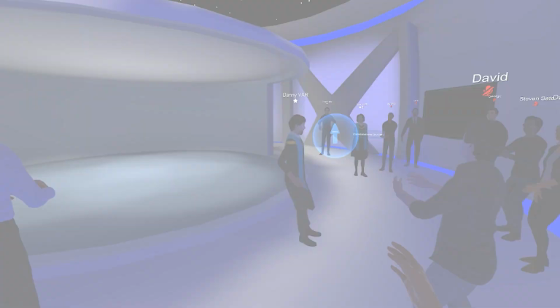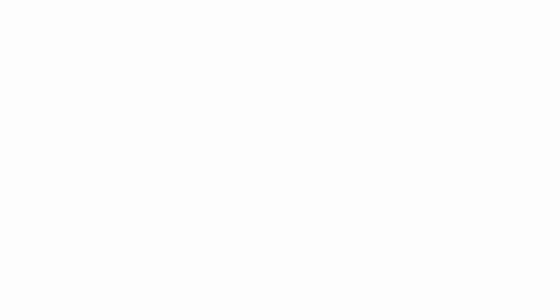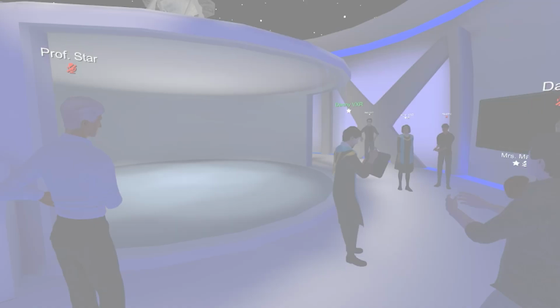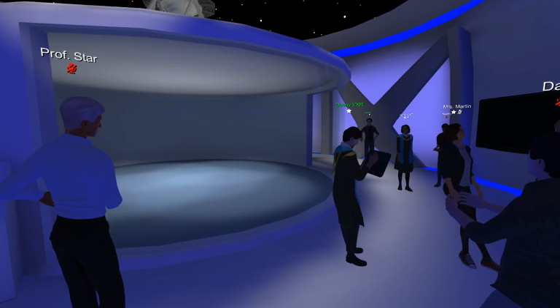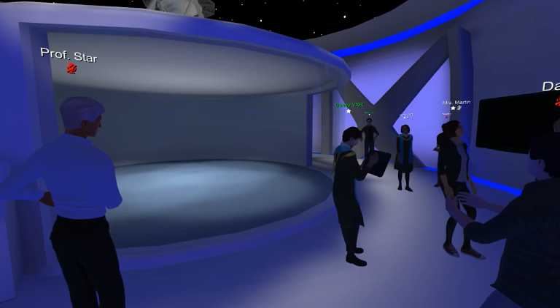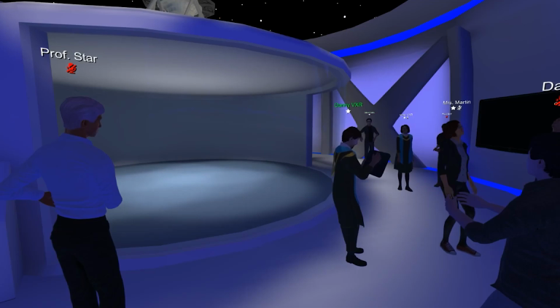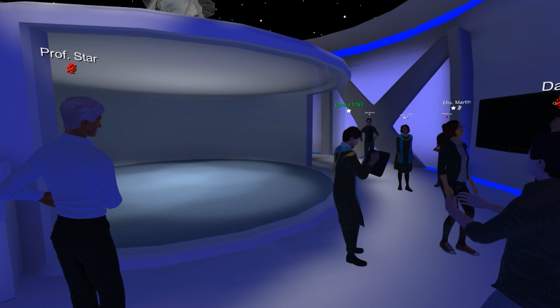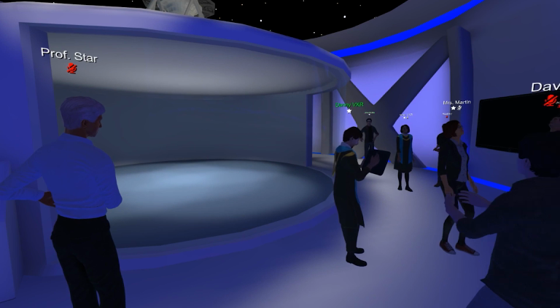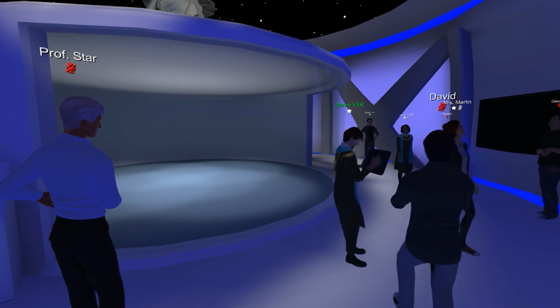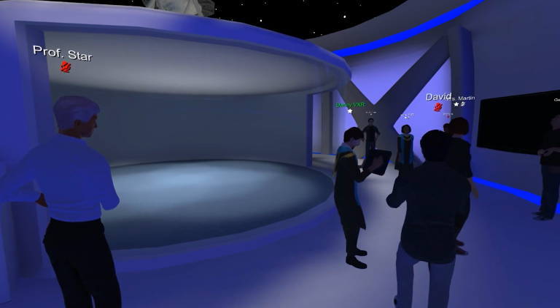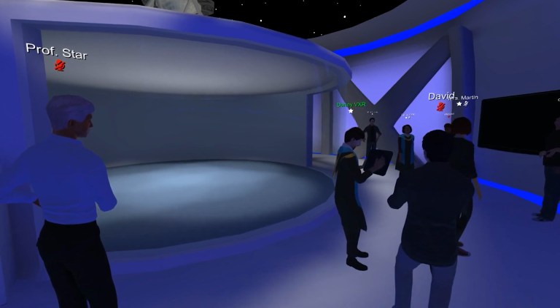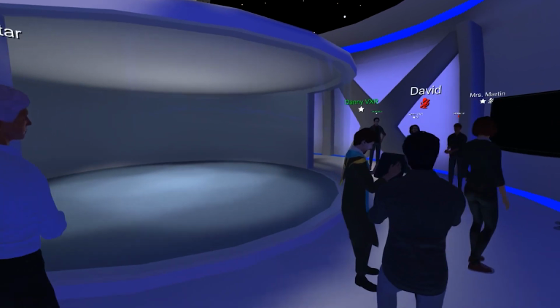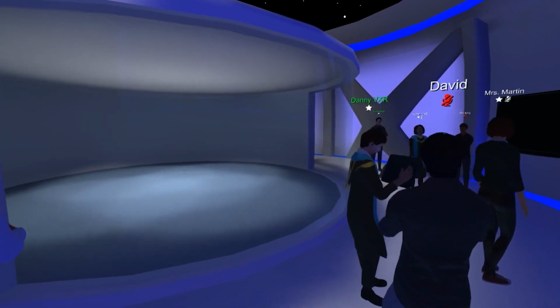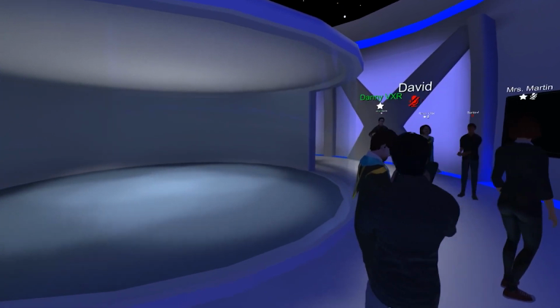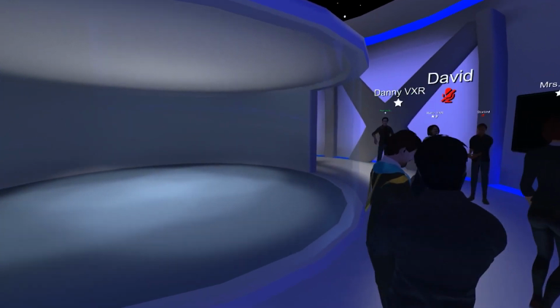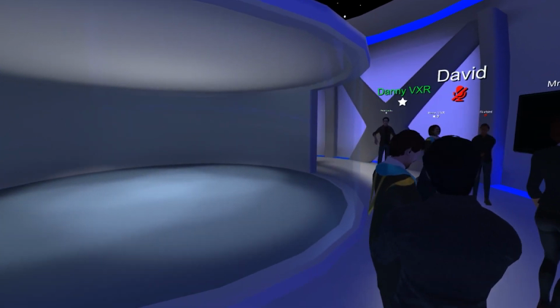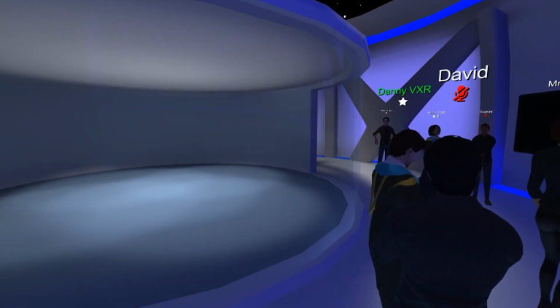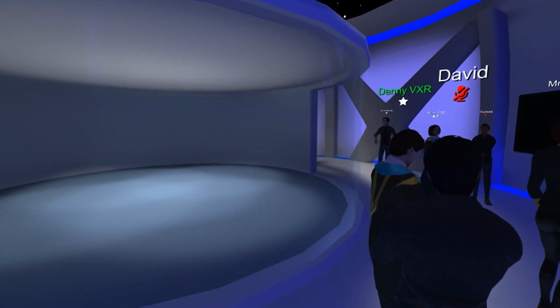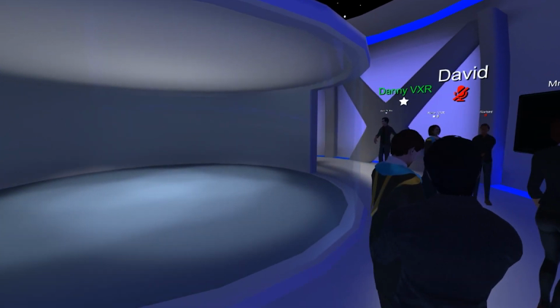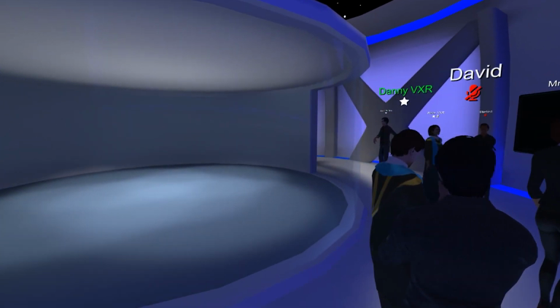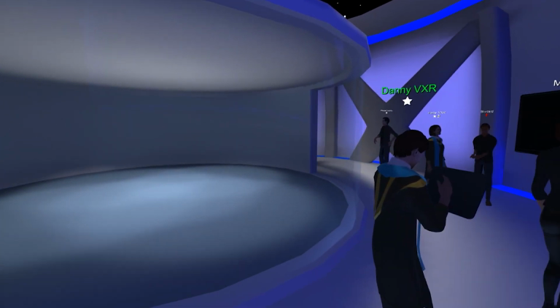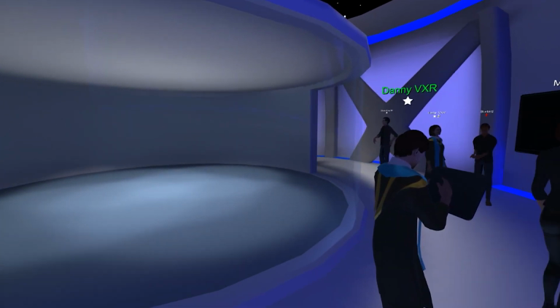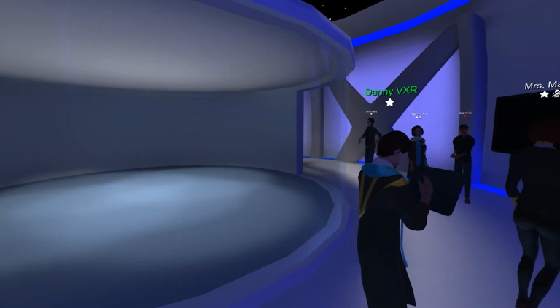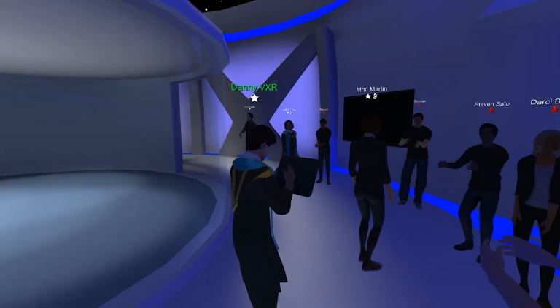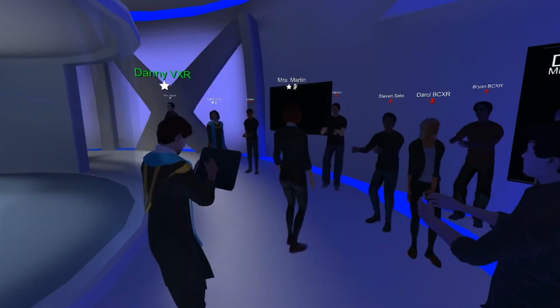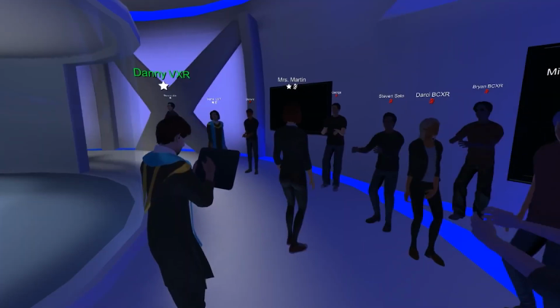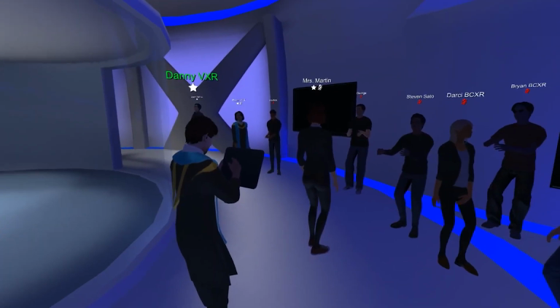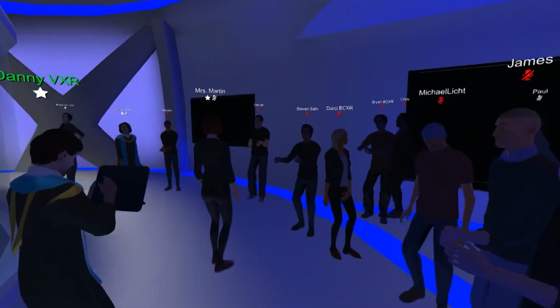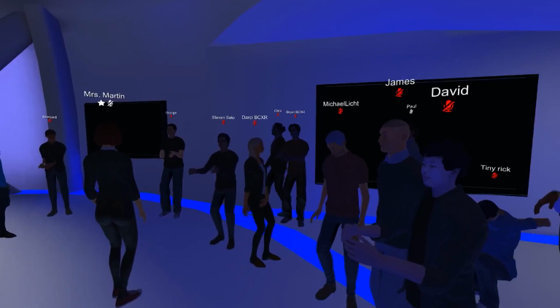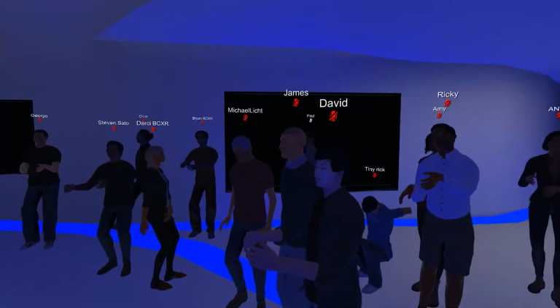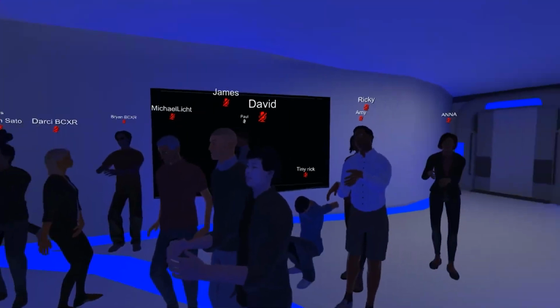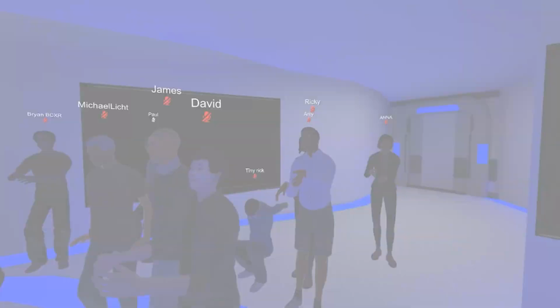What I'm going to pull up here is one of our many 2D videos. We have over a hundred of these in our library.